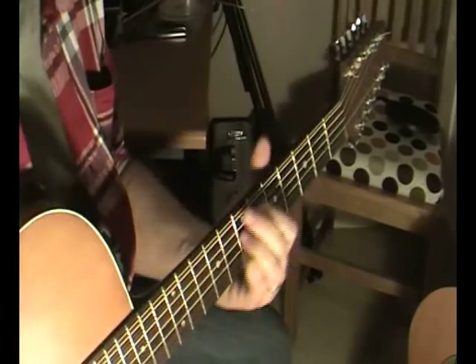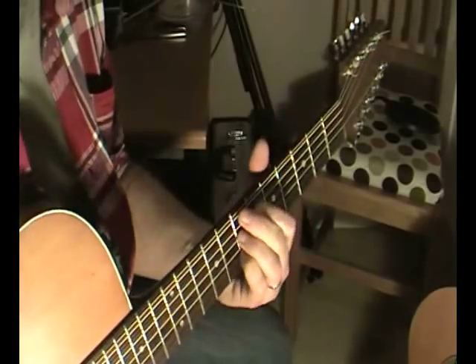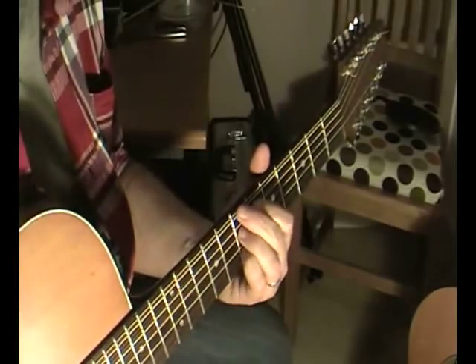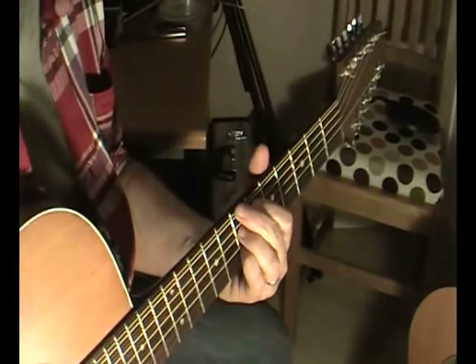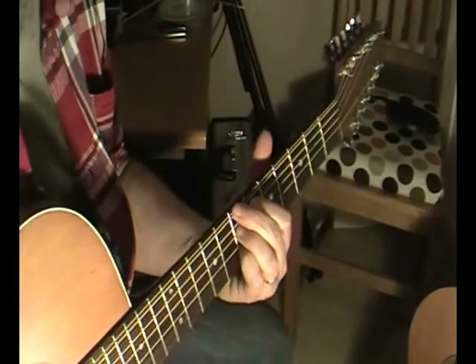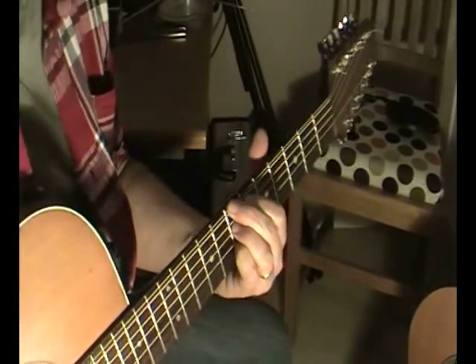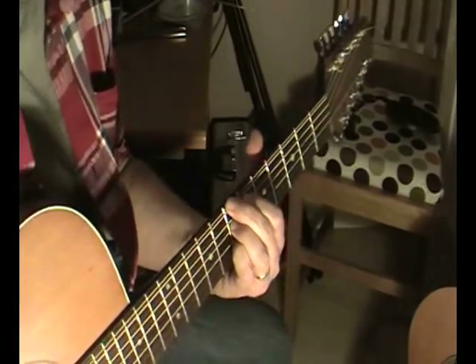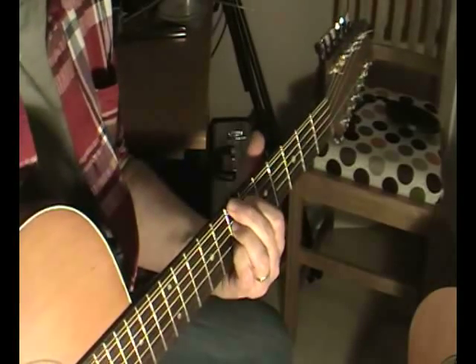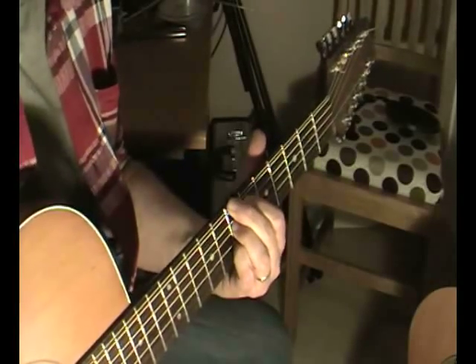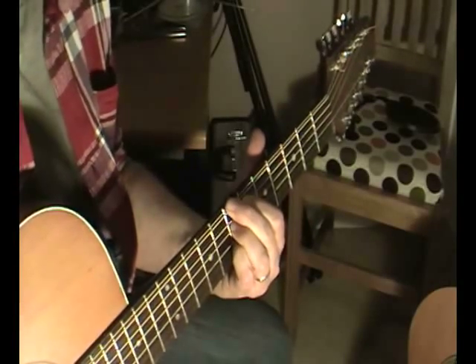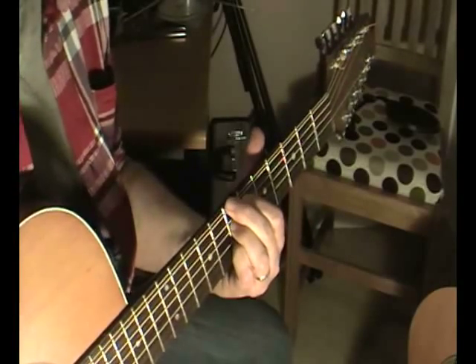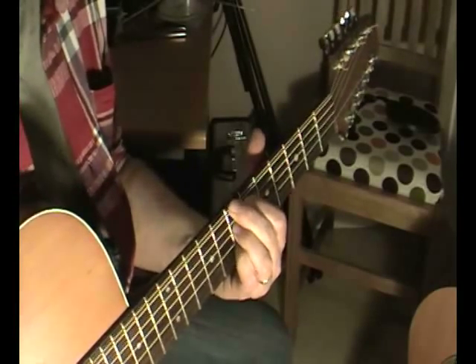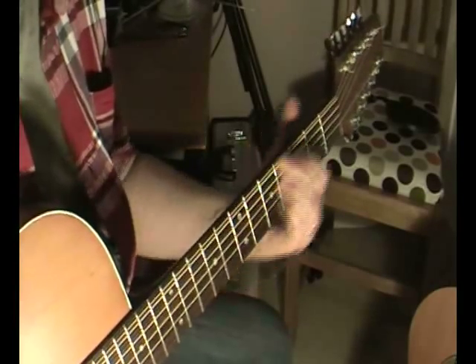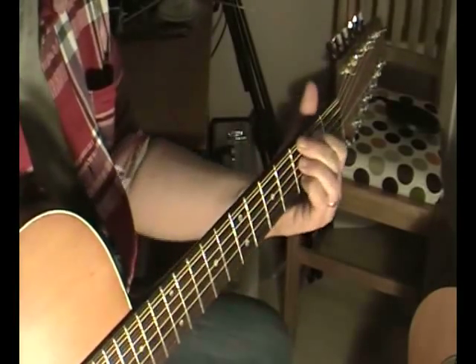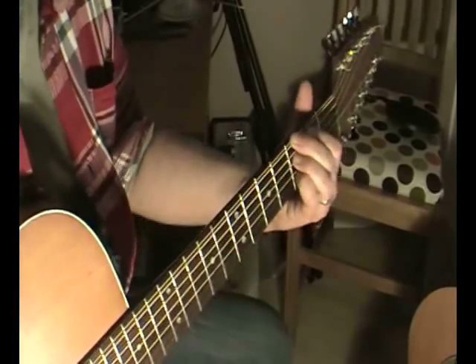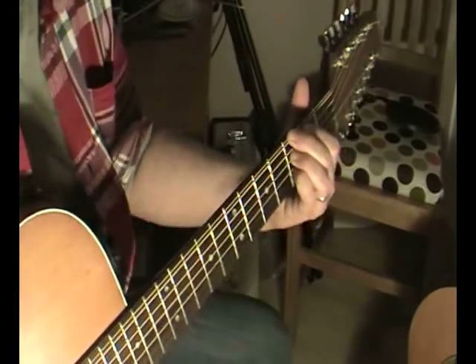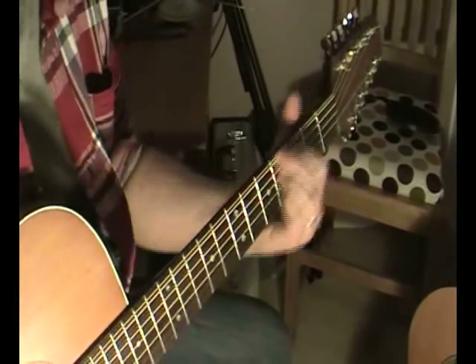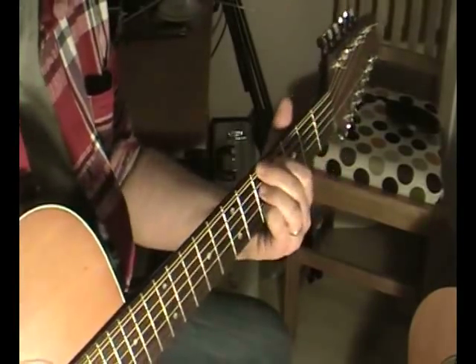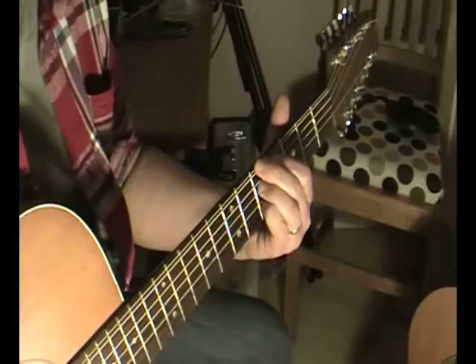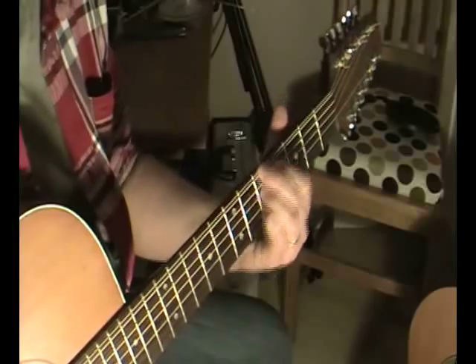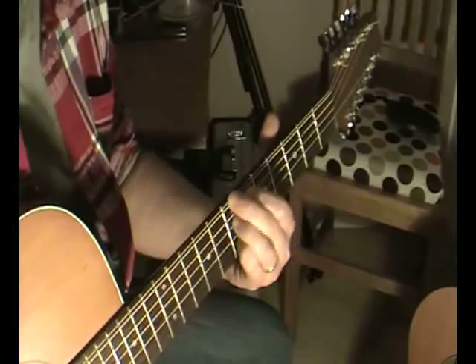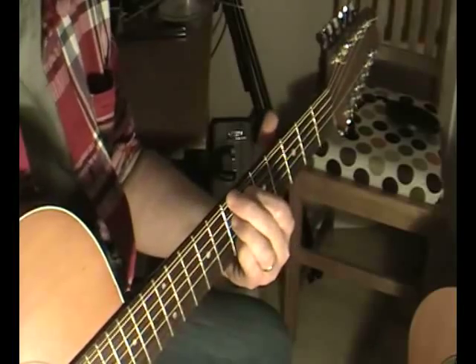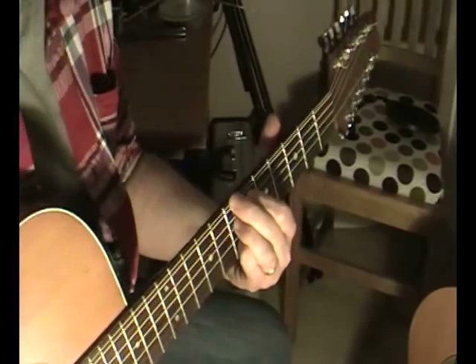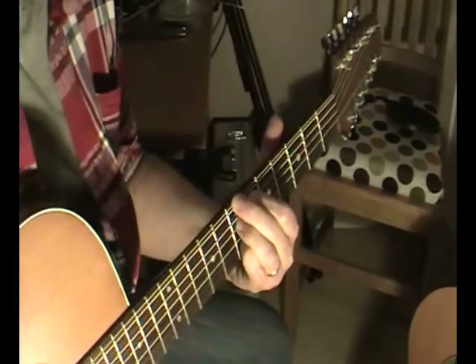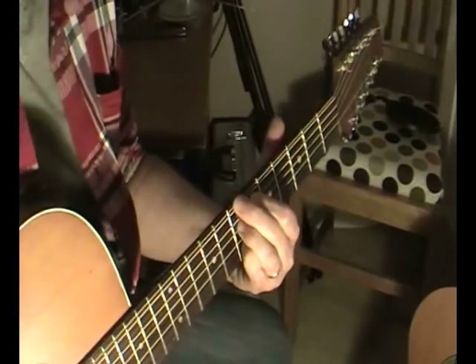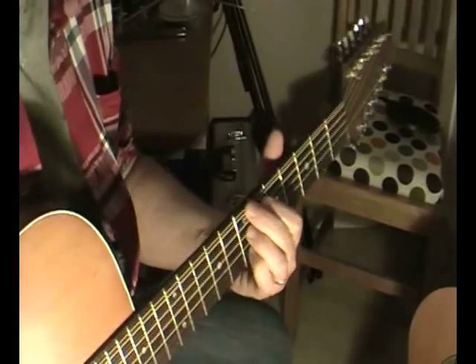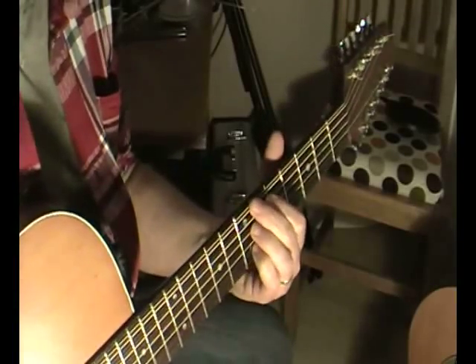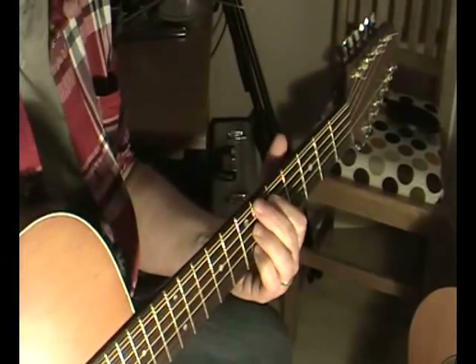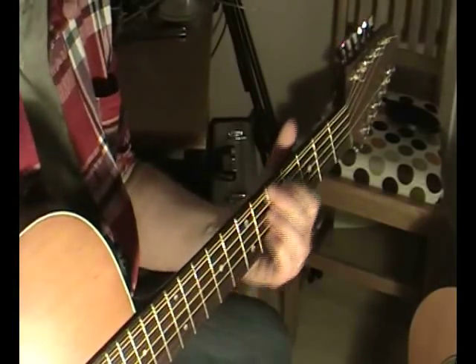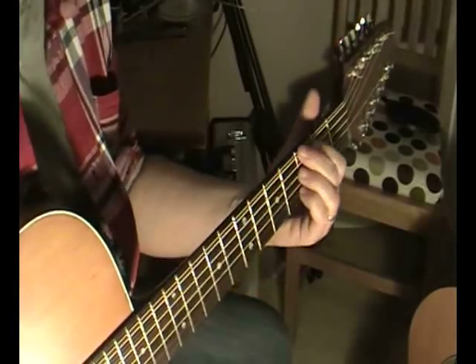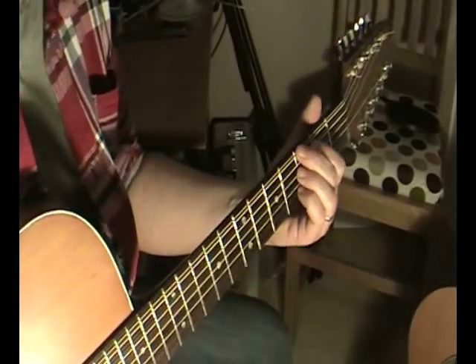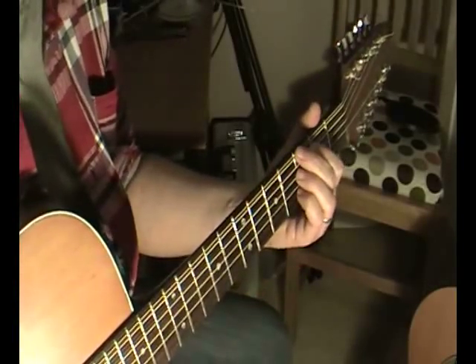We can also go to a B — it just keeps sliding this chord around.